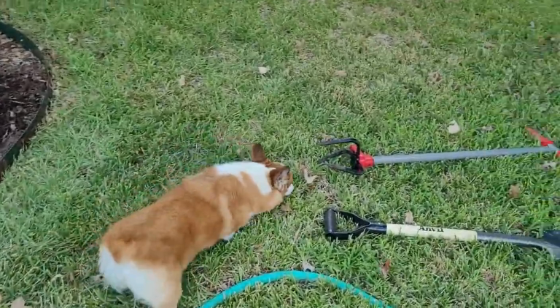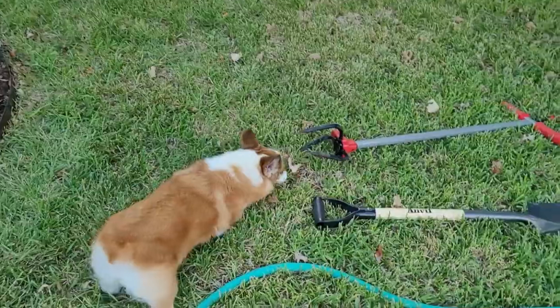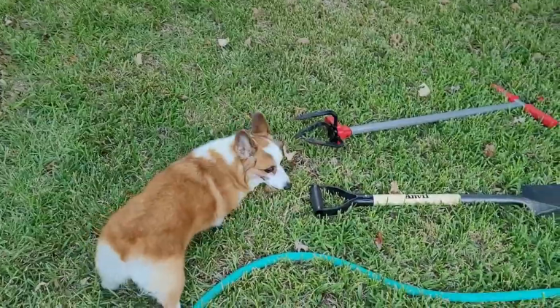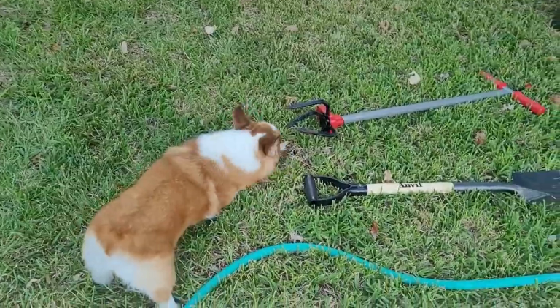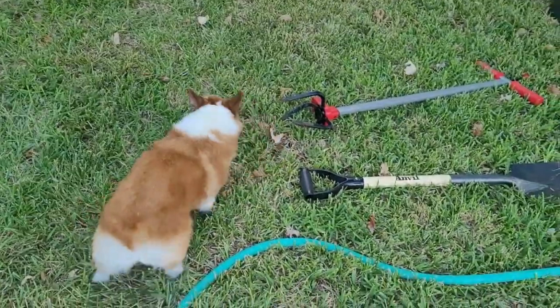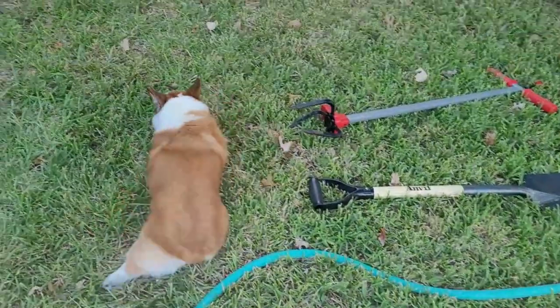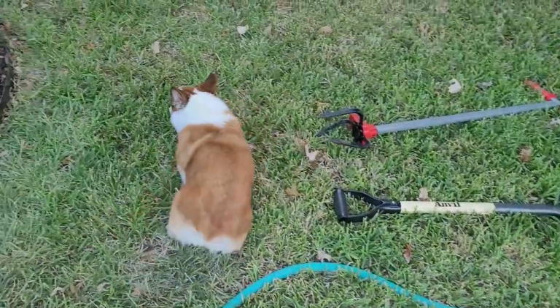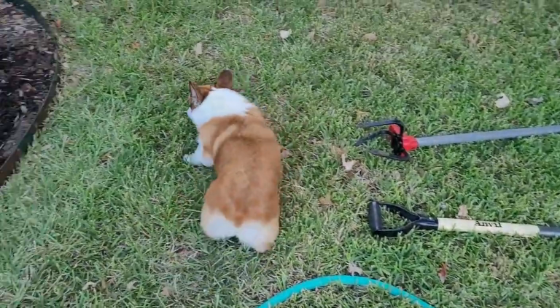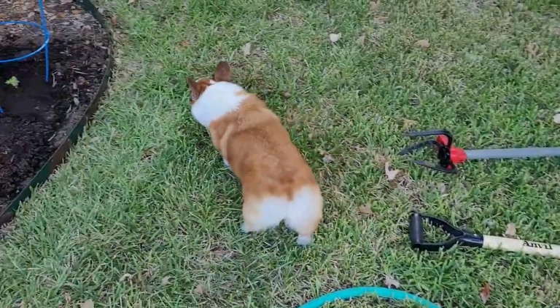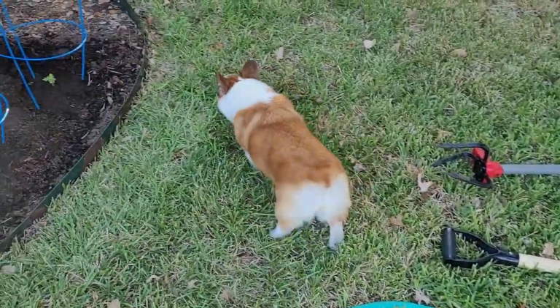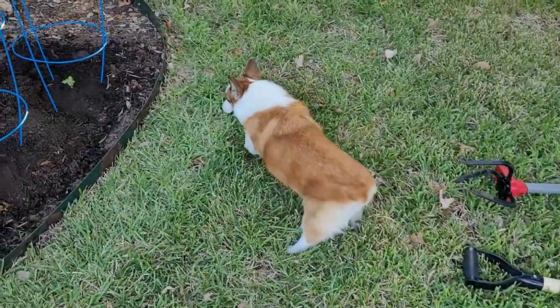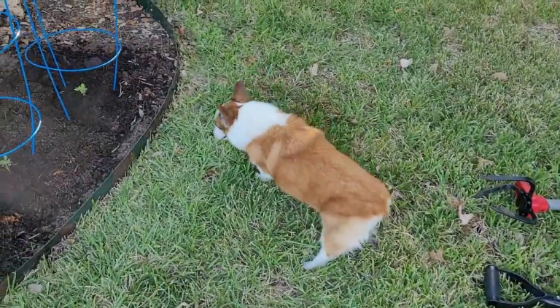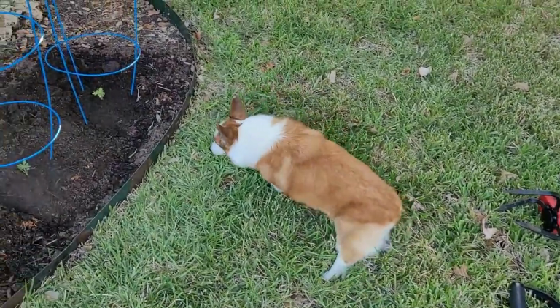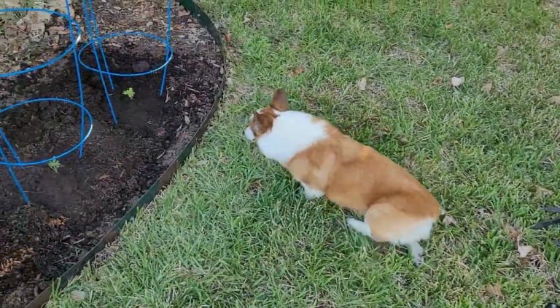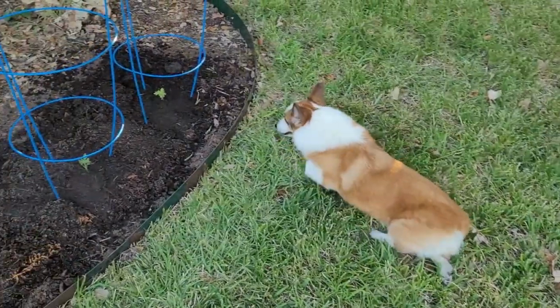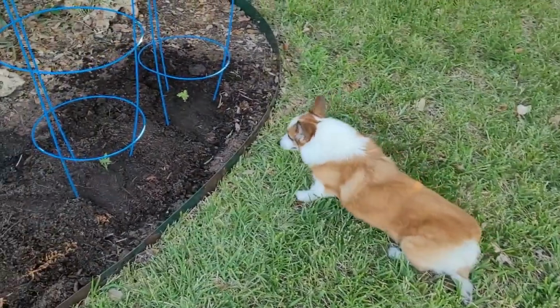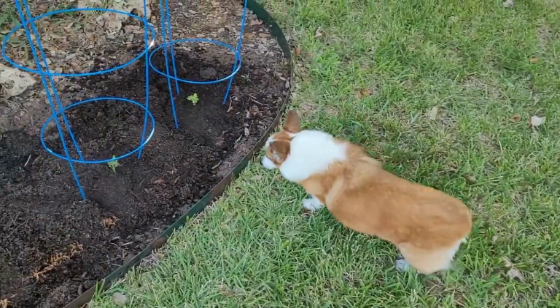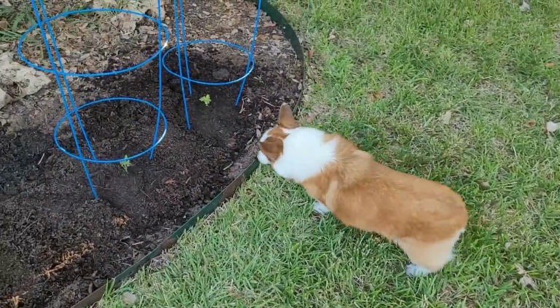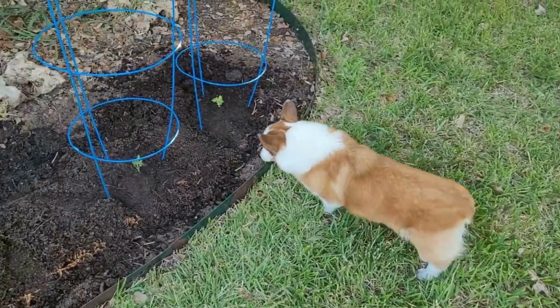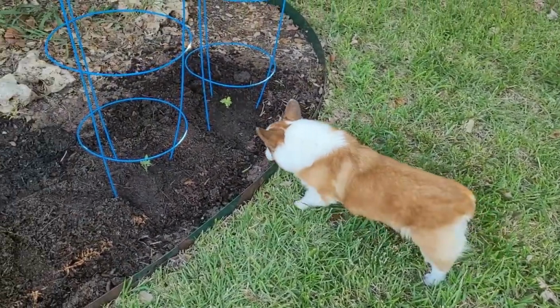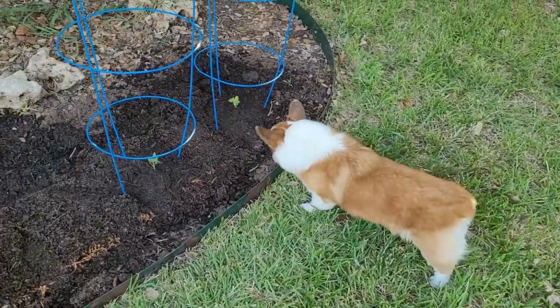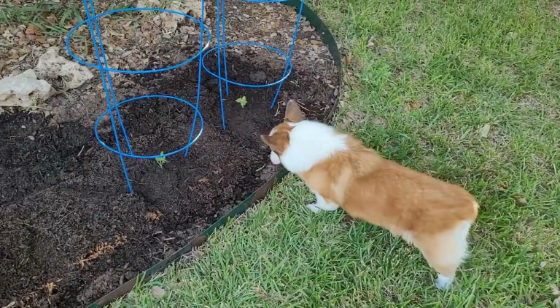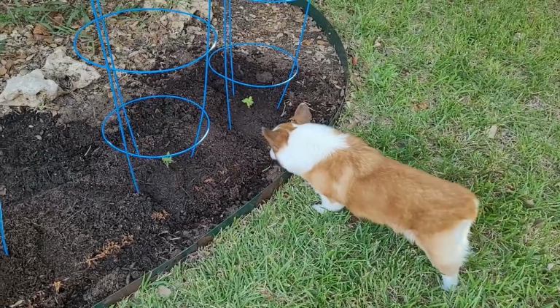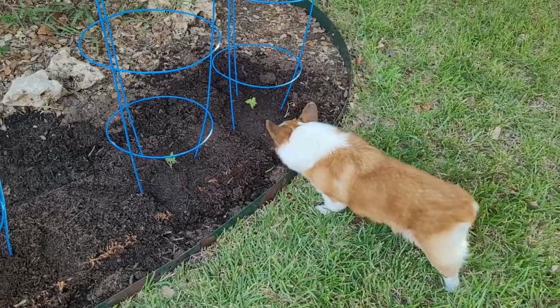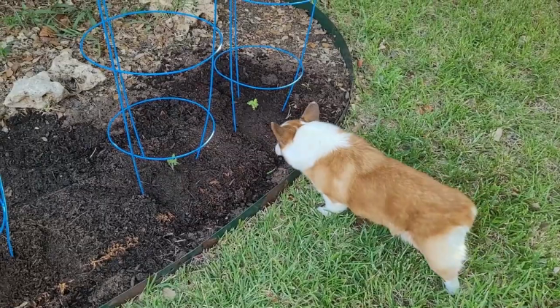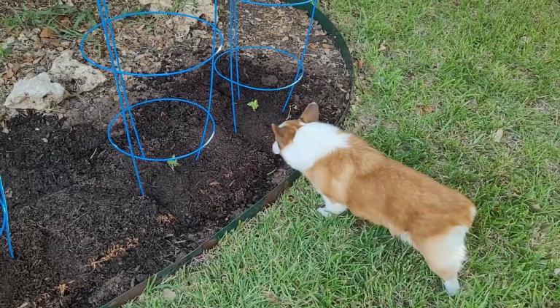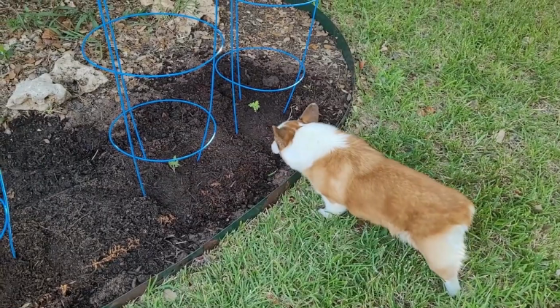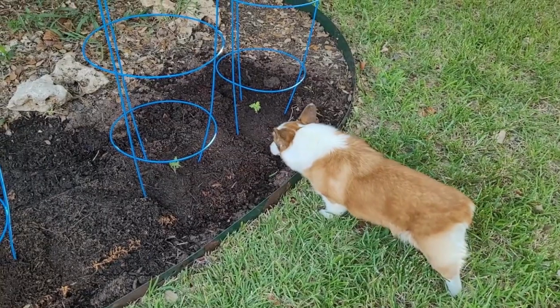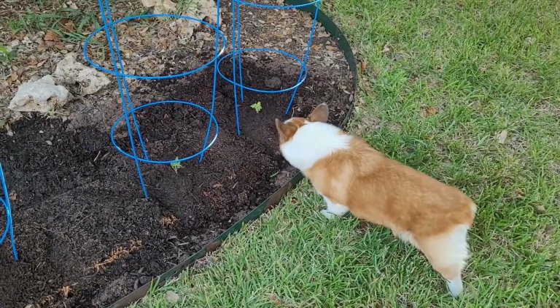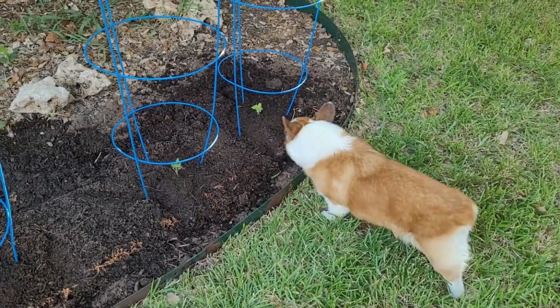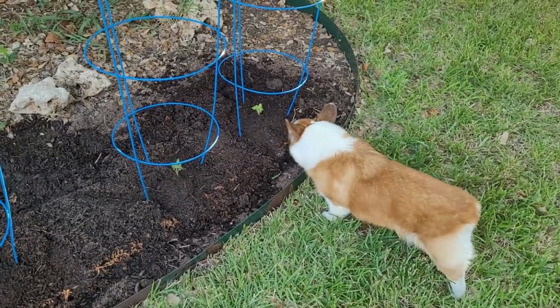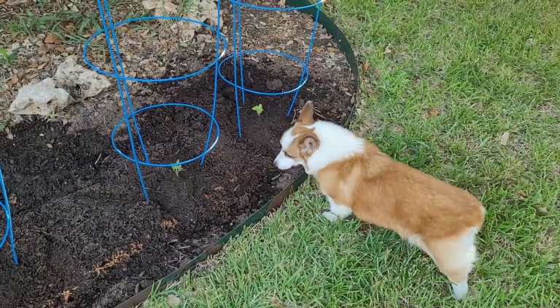Sophie's coming to inspect my work. You got to stay out of there.